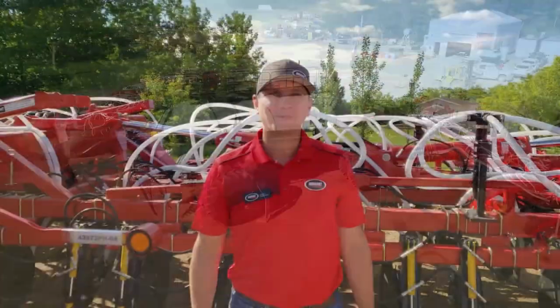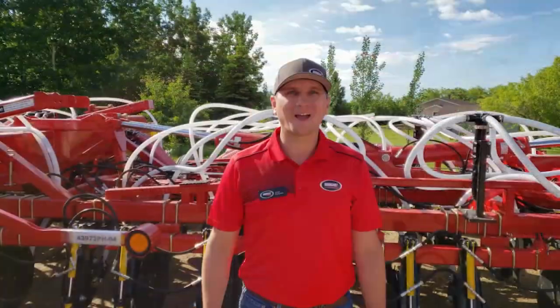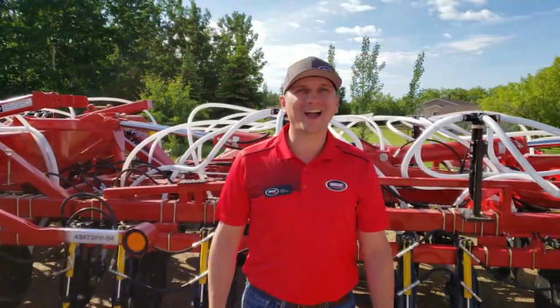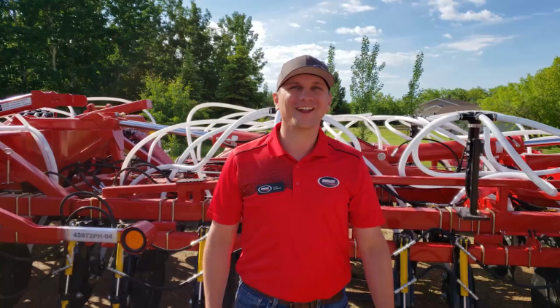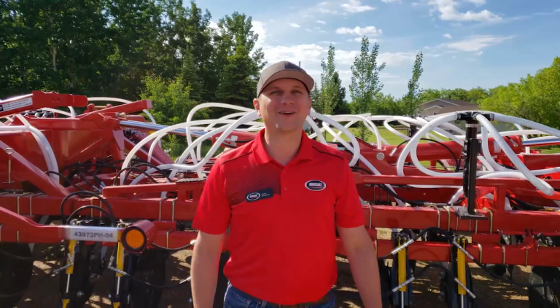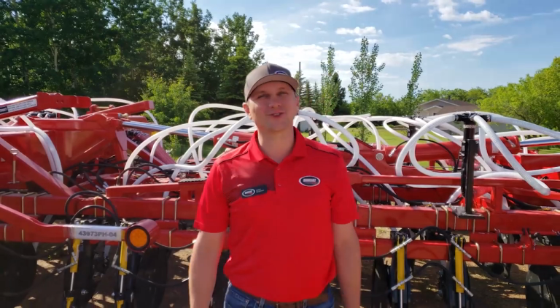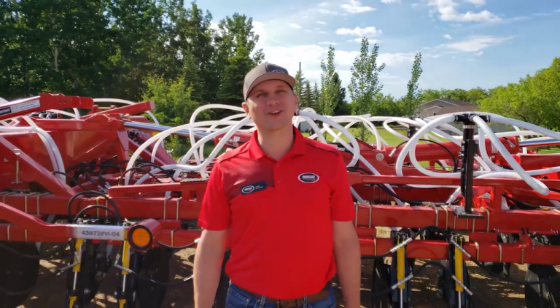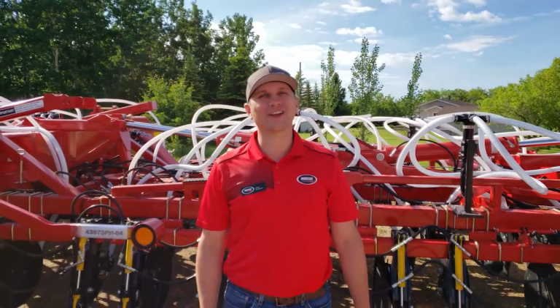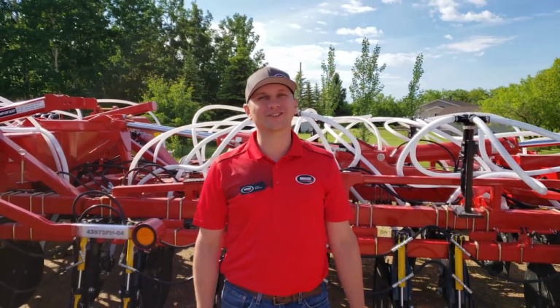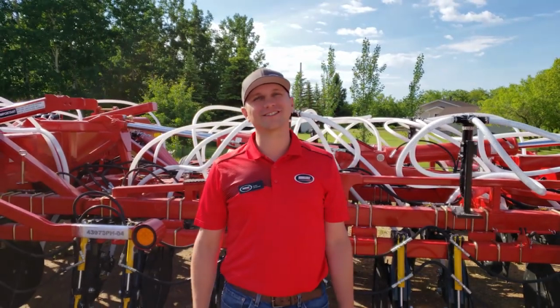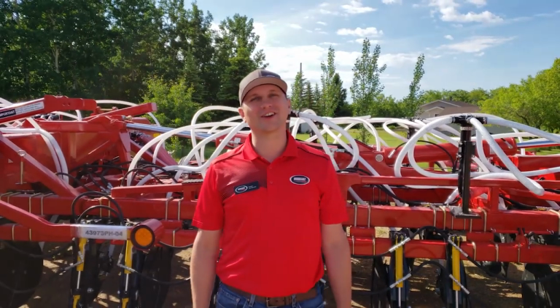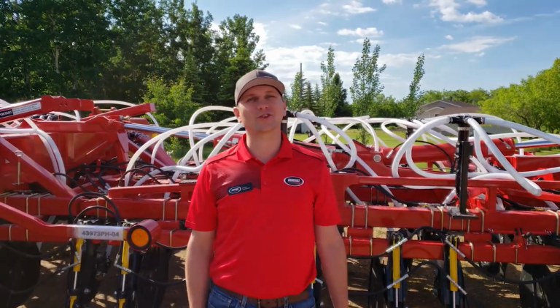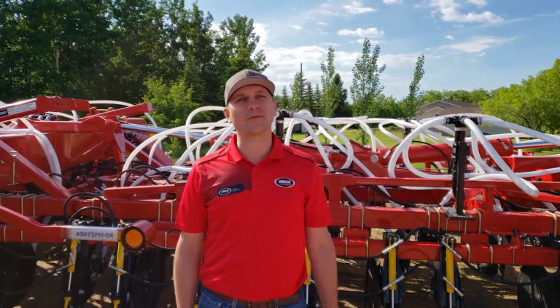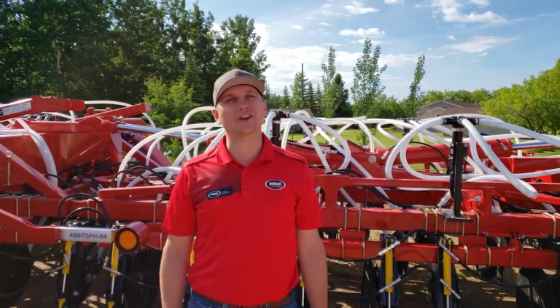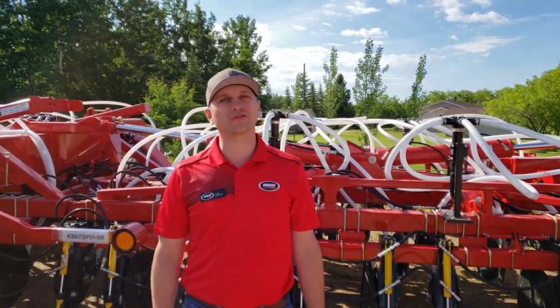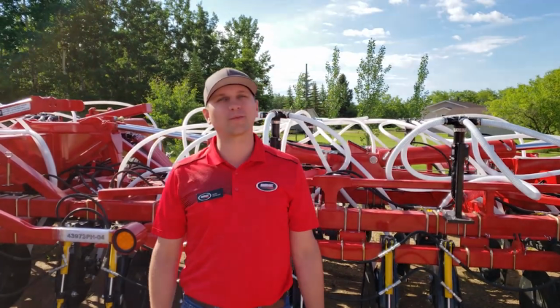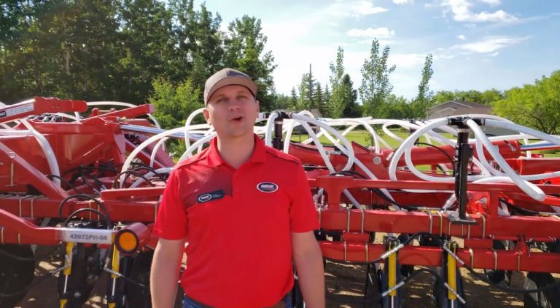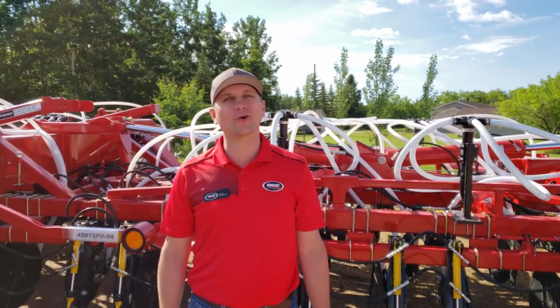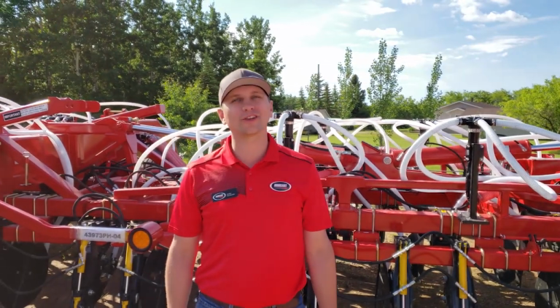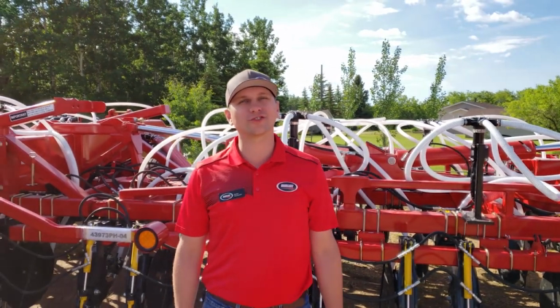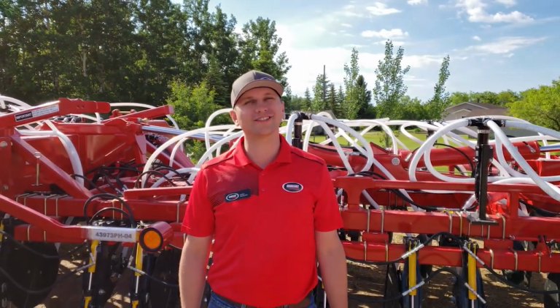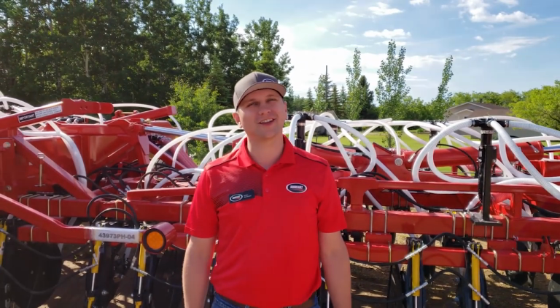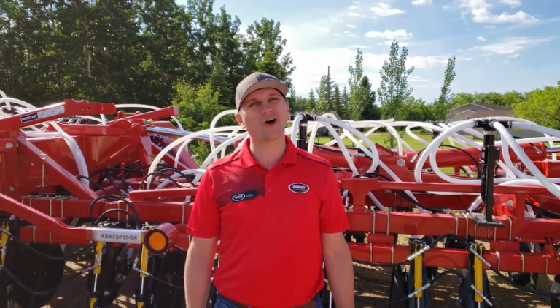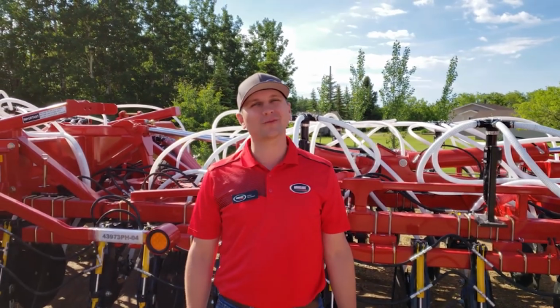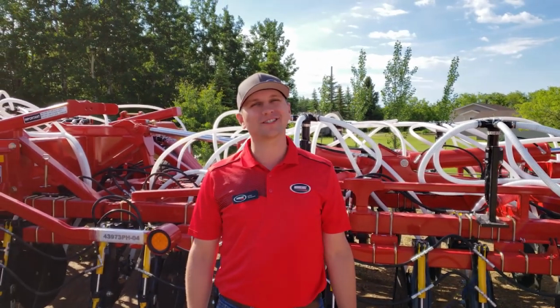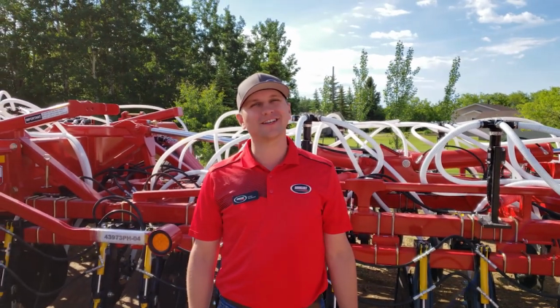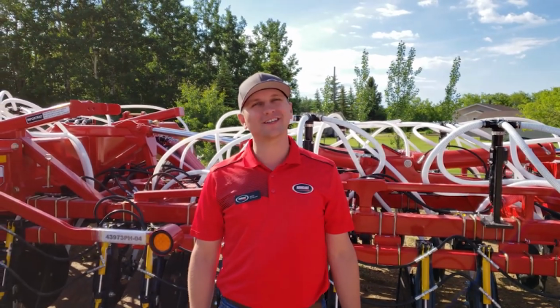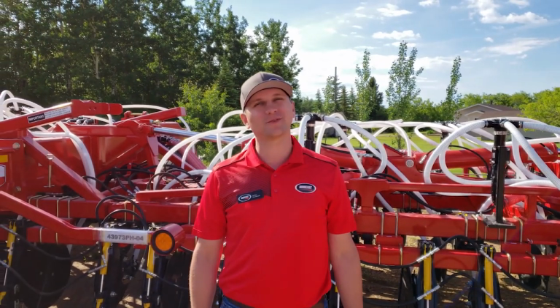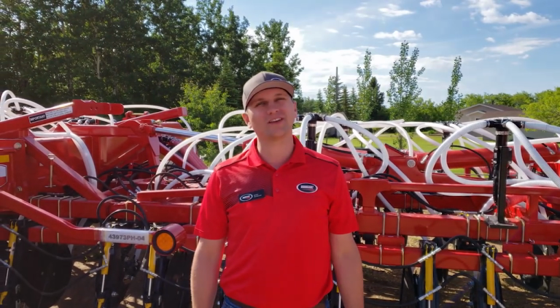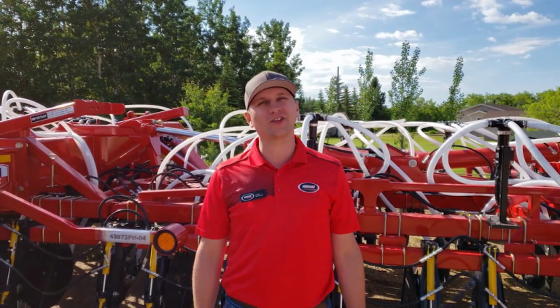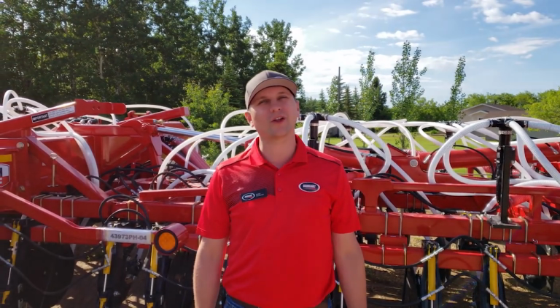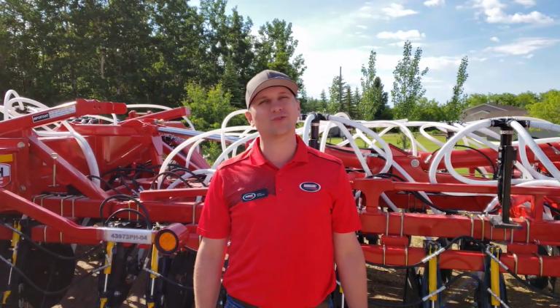Hi, I'm Jordan Henderson, Territory Manager for Borgo Industries, and welcome to Seeding is Believing 2020.